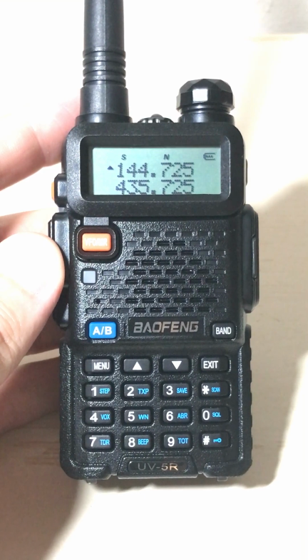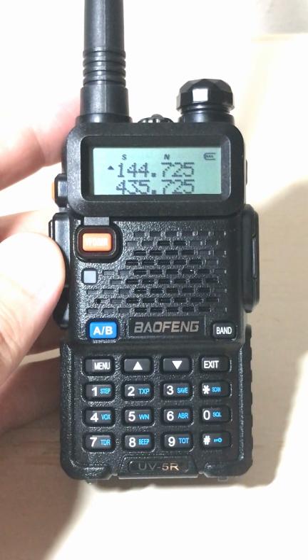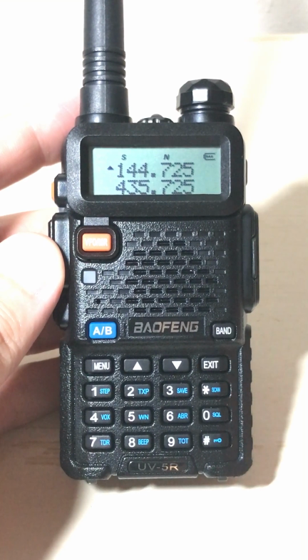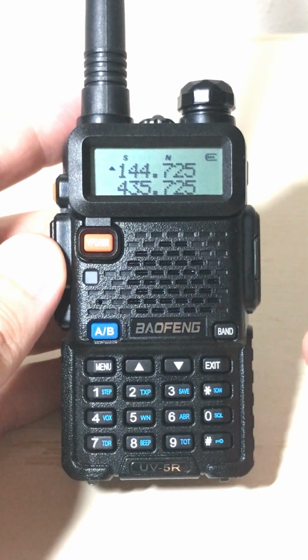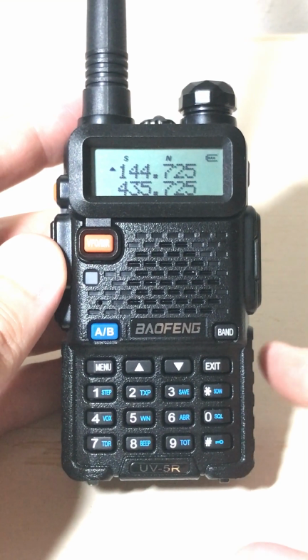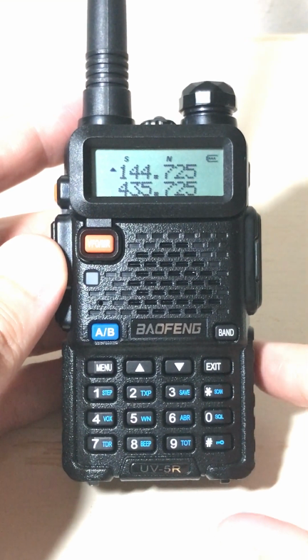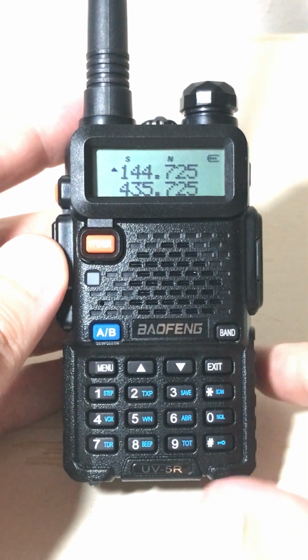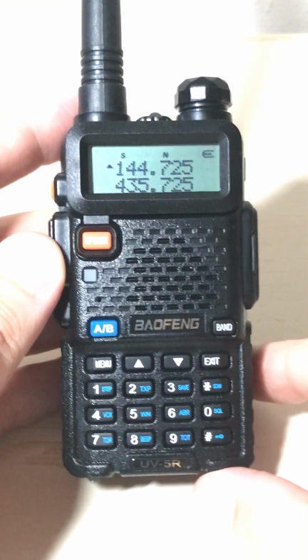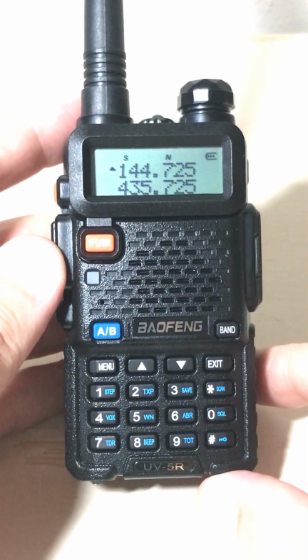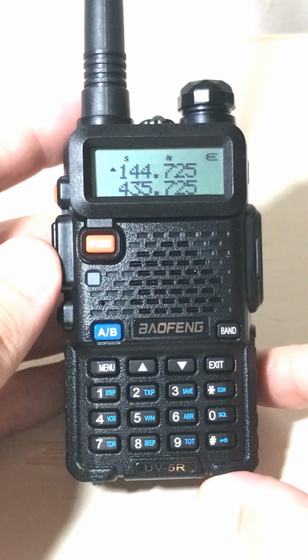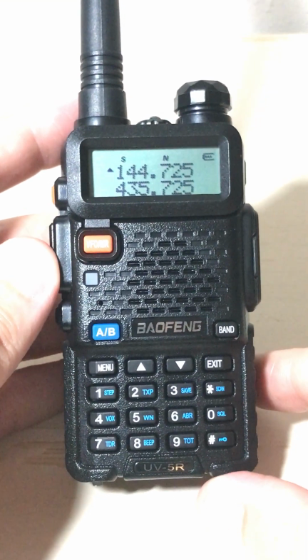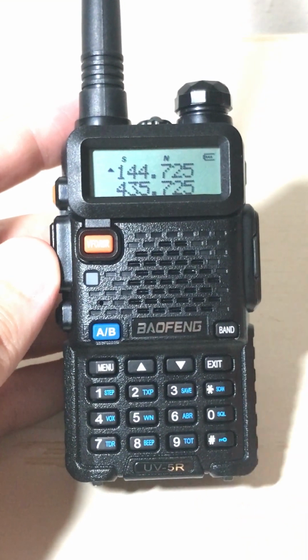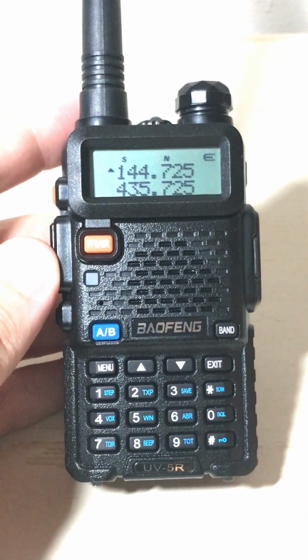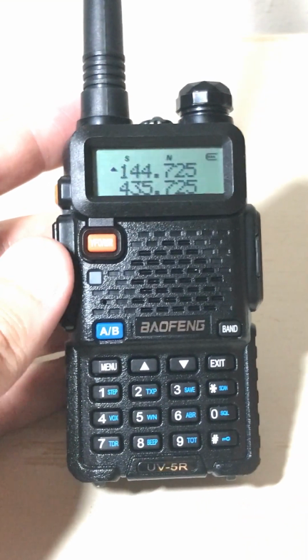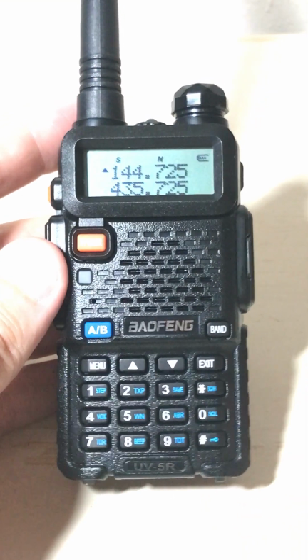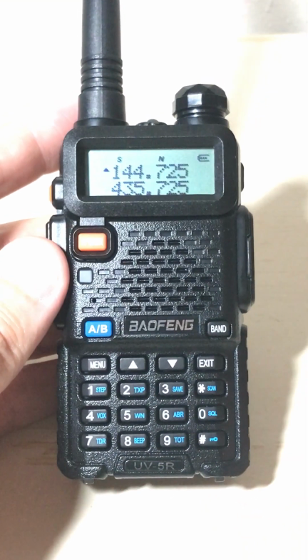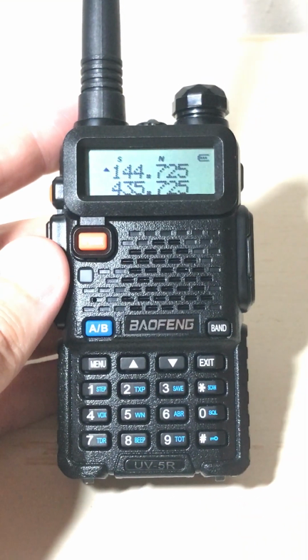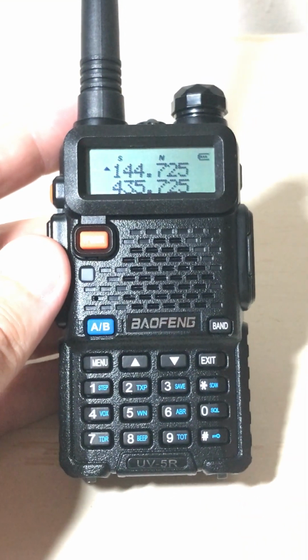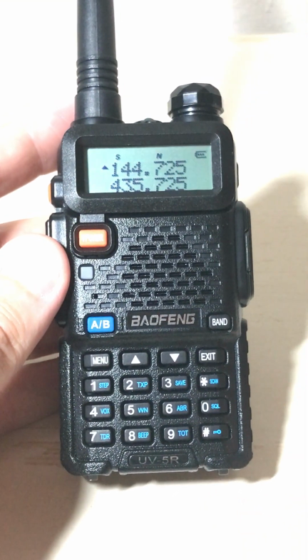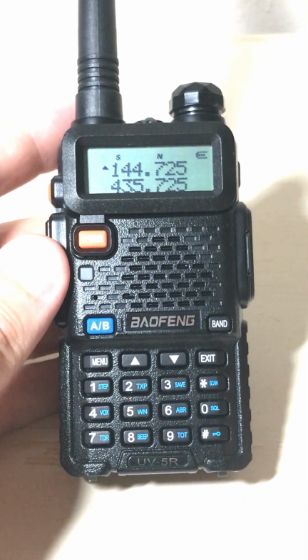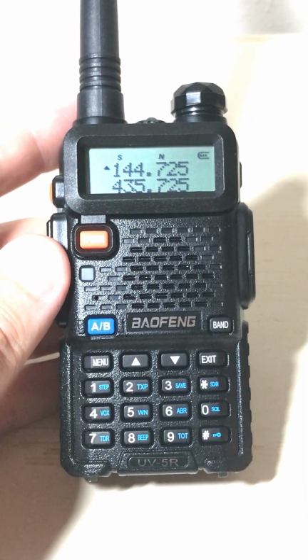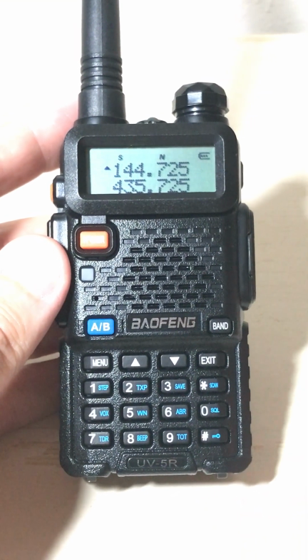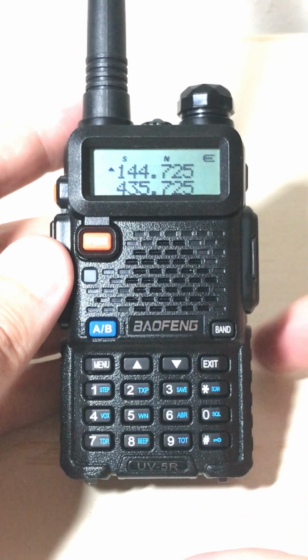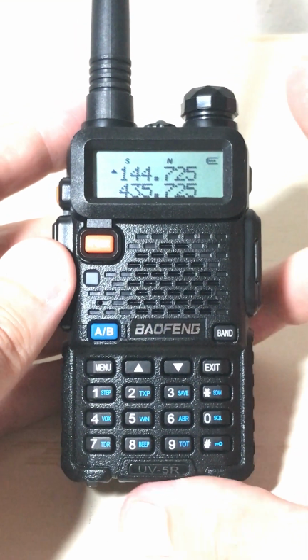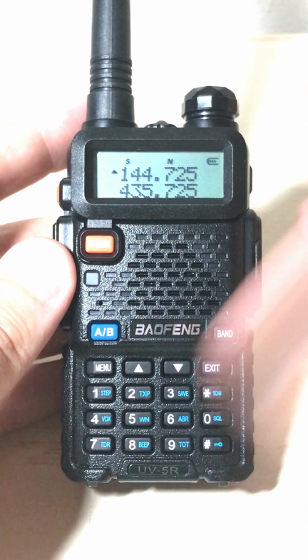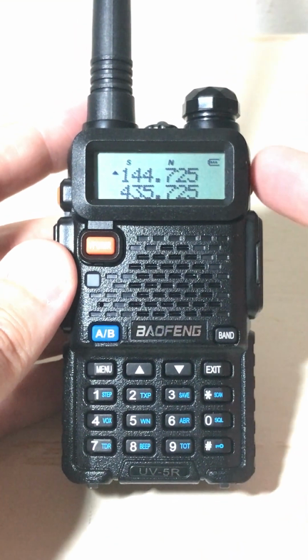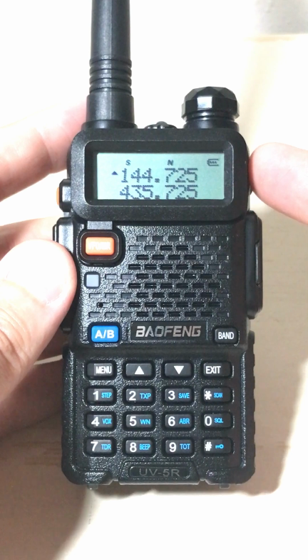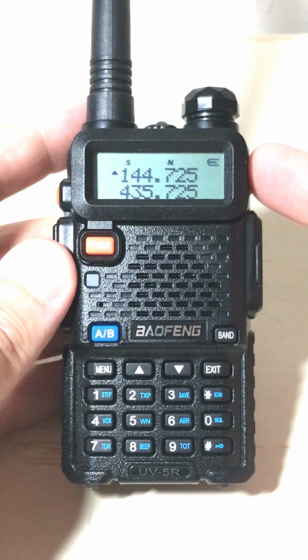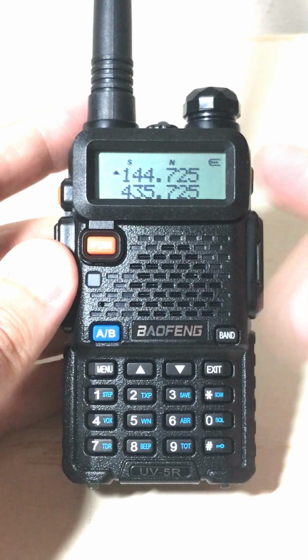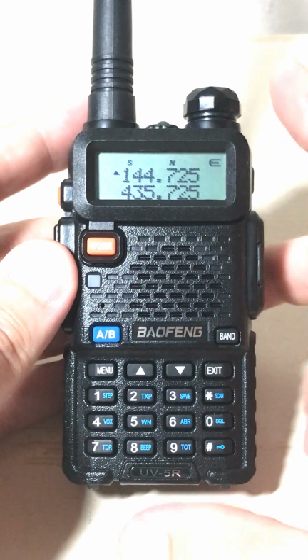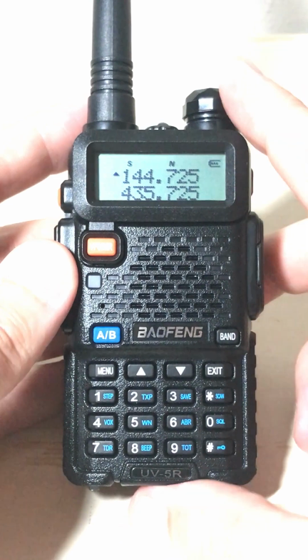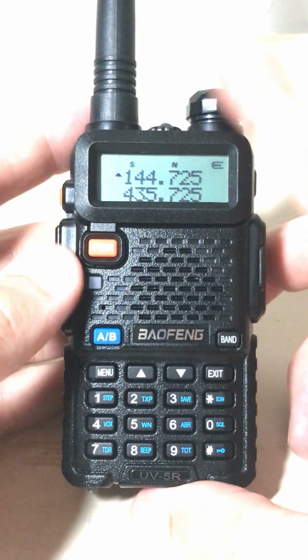Today I'm going to show you how to adjust your squelch level on your Baofeng UV5R radio. First, you've got to have the radio turned on.